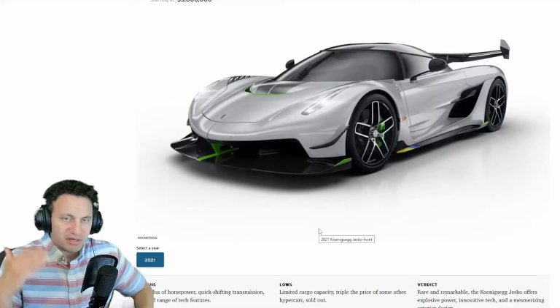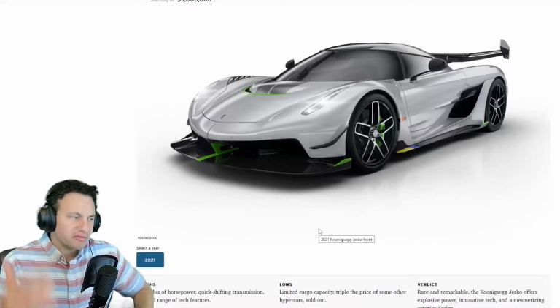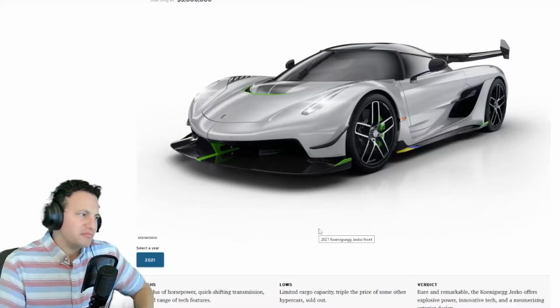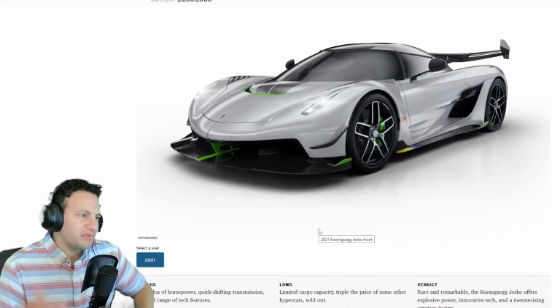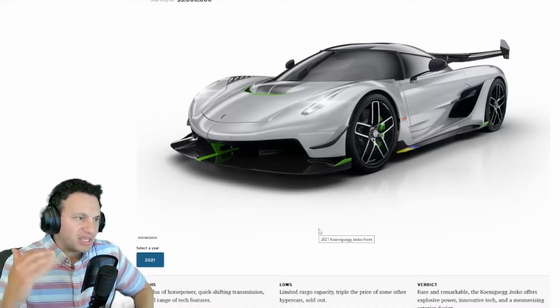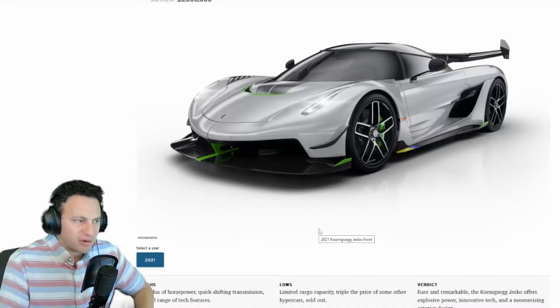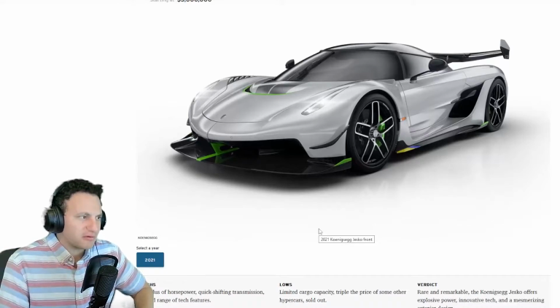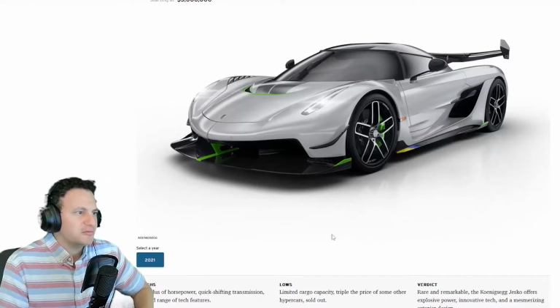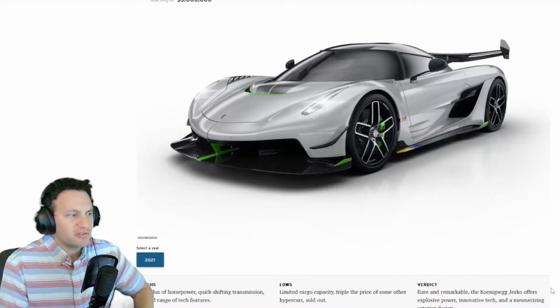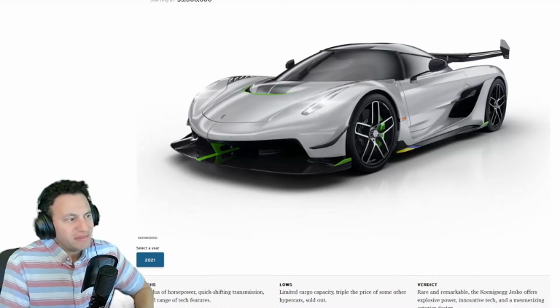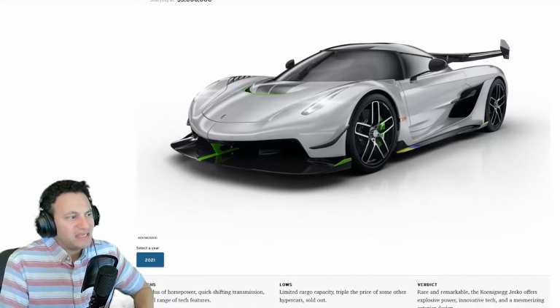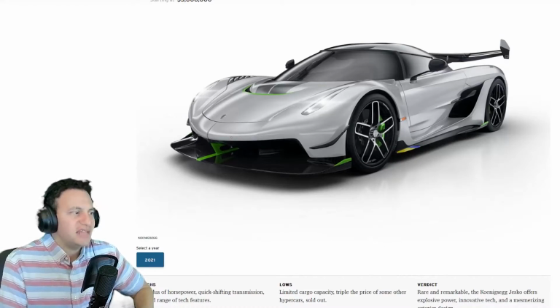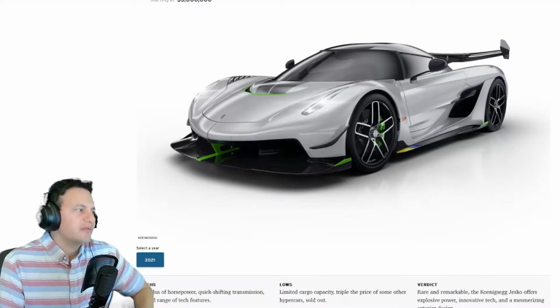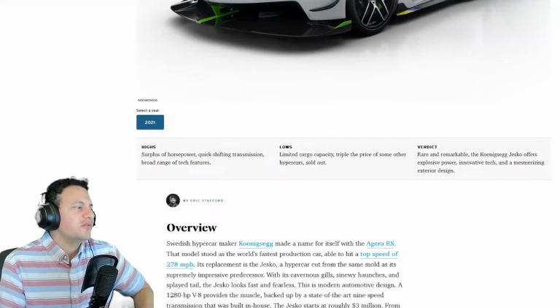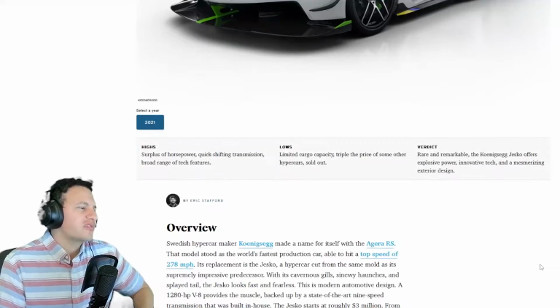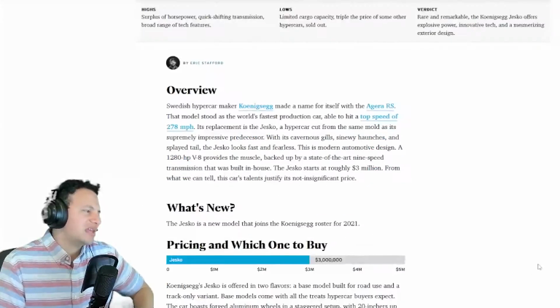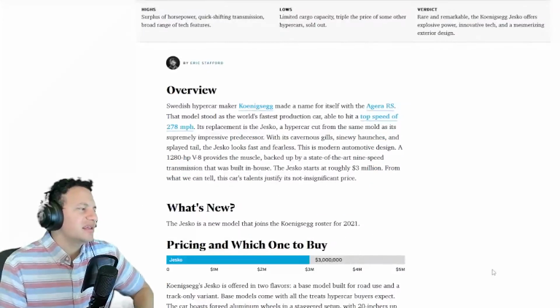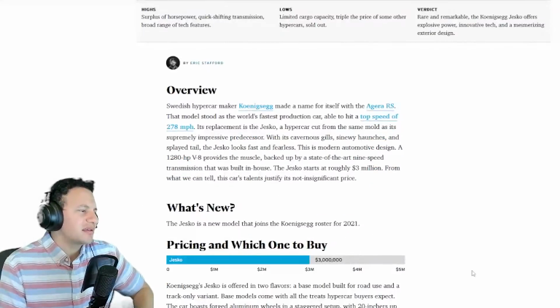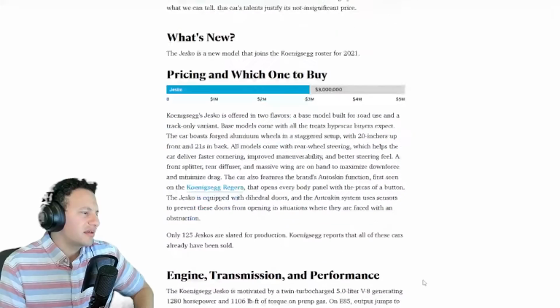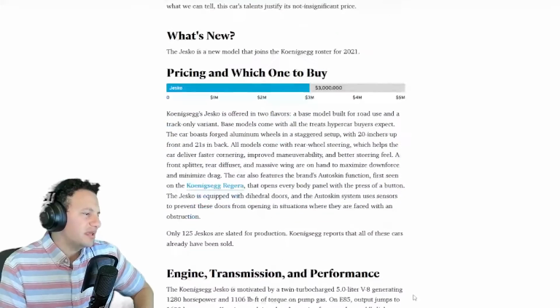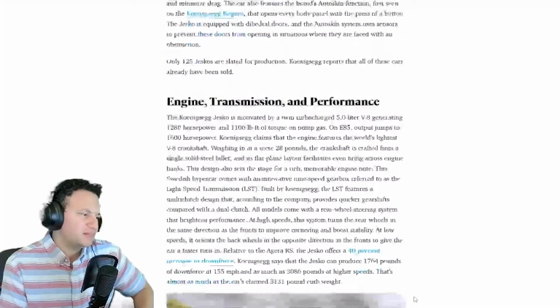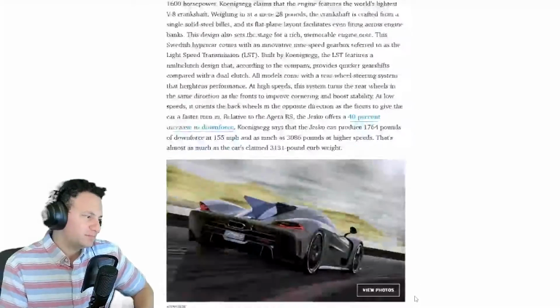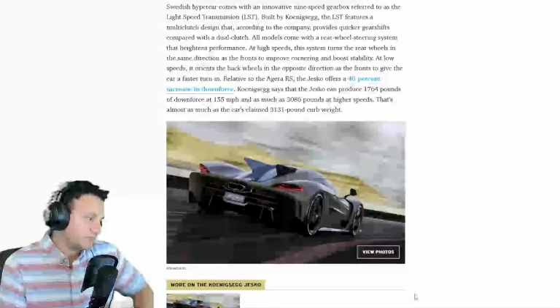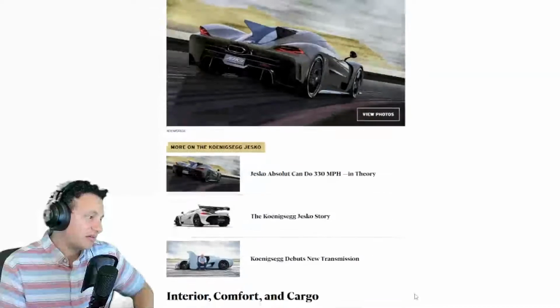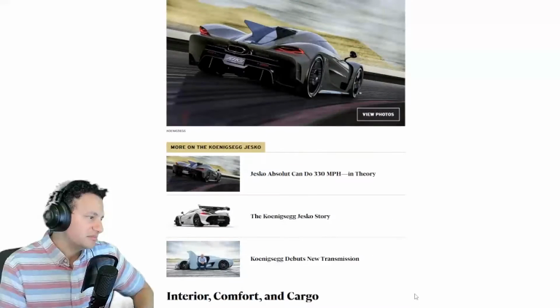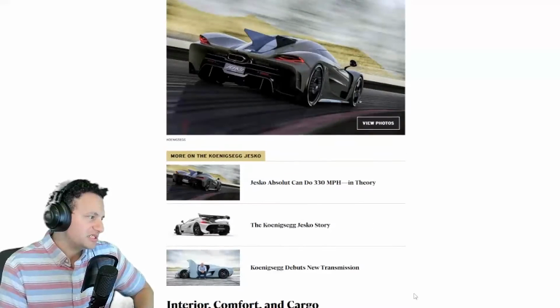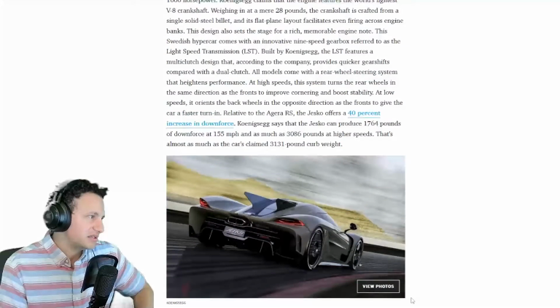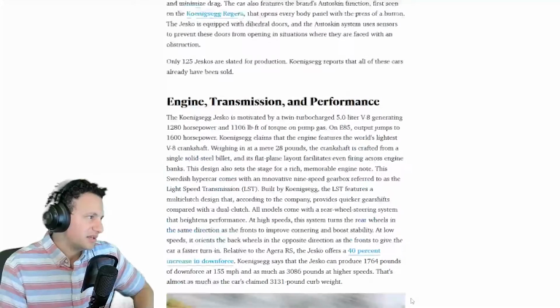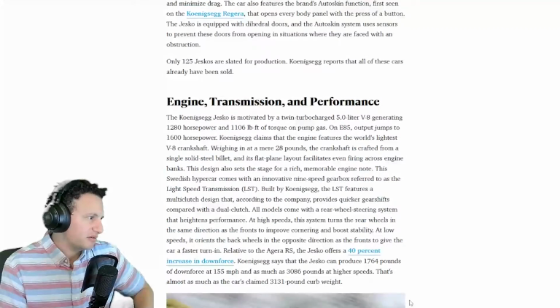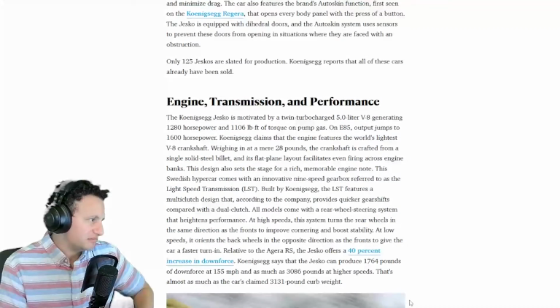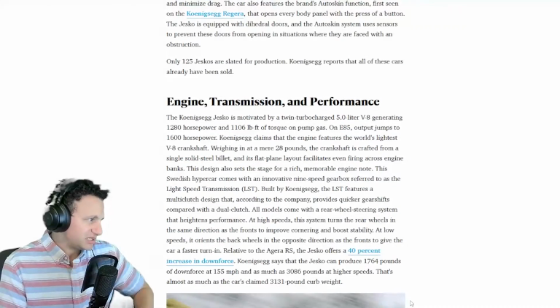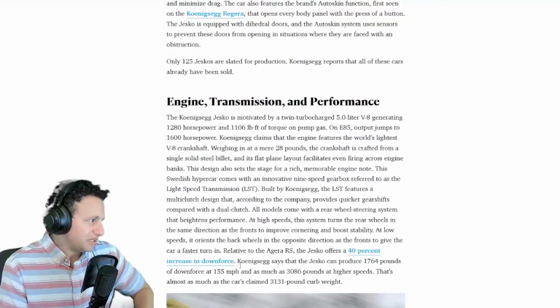It's a testimony to Koenigsegg — record-breaking, always on the cusp. Breaking records in speed, downforce, and handling — they are the machine to beat.